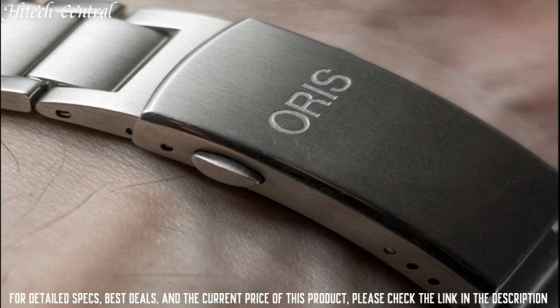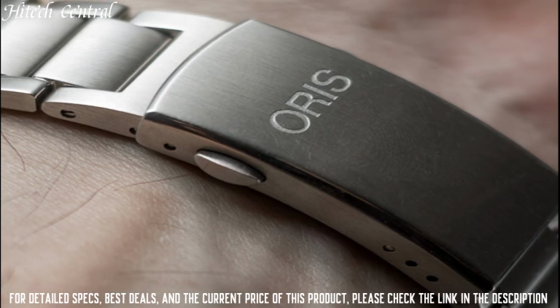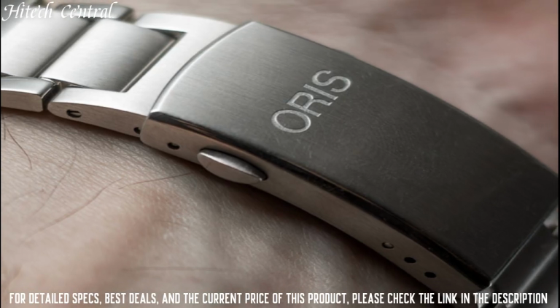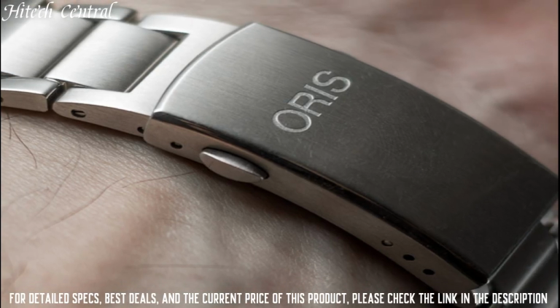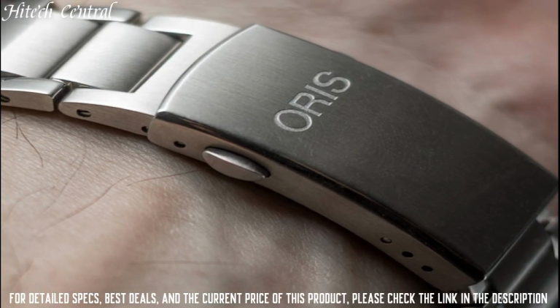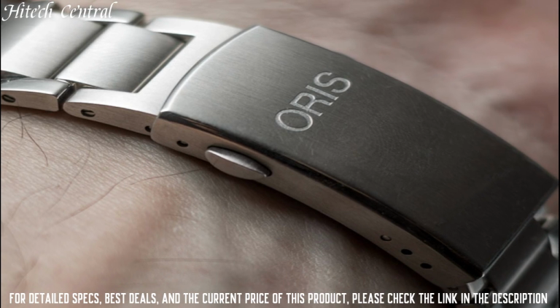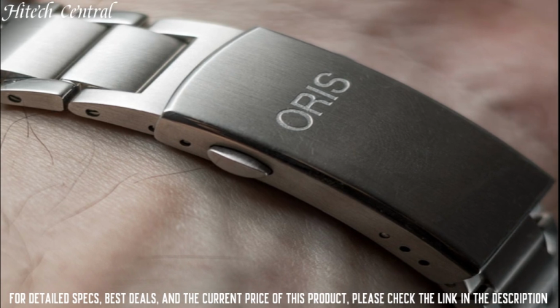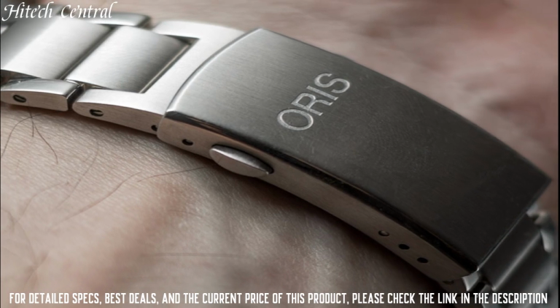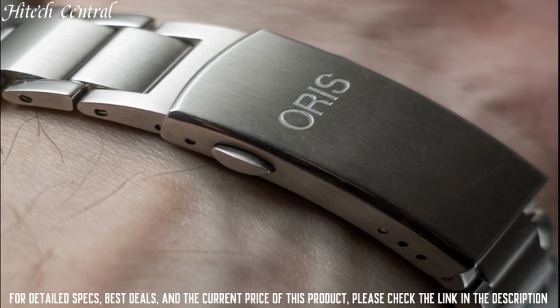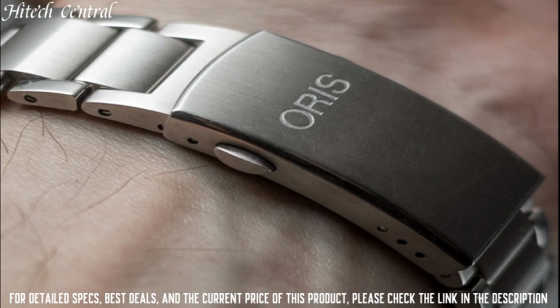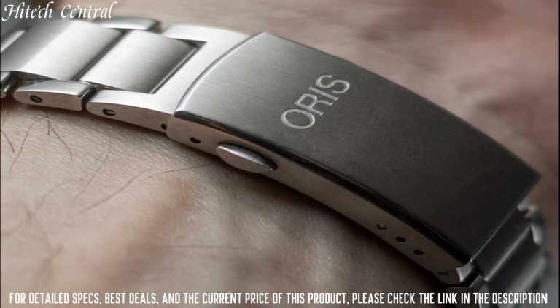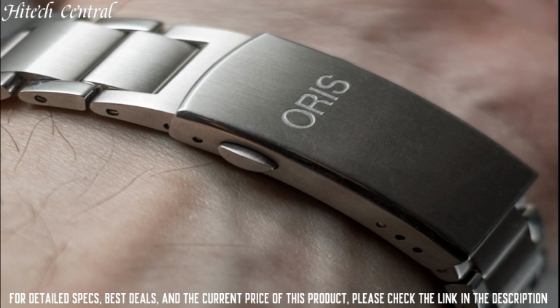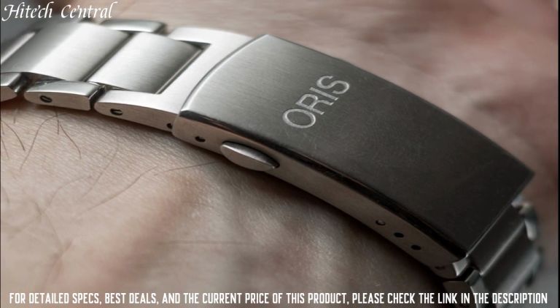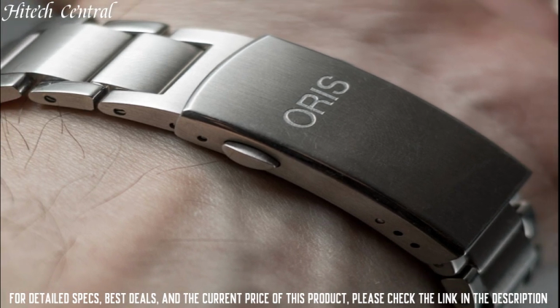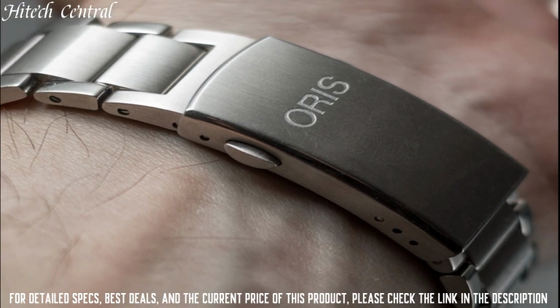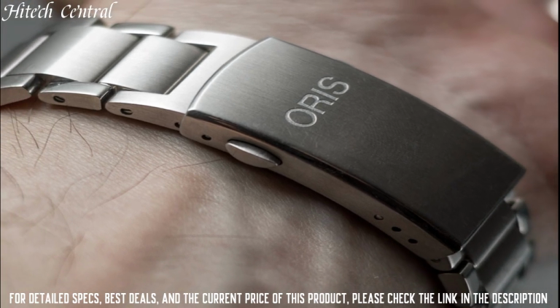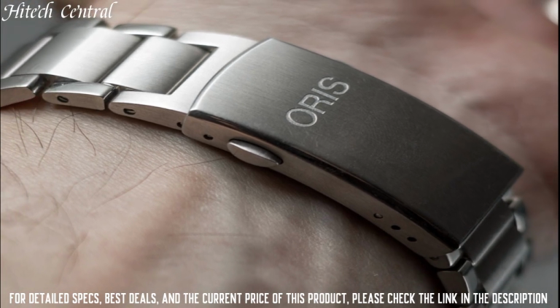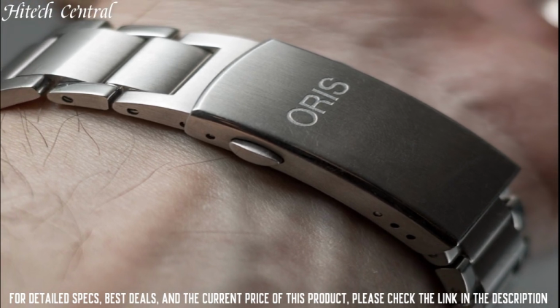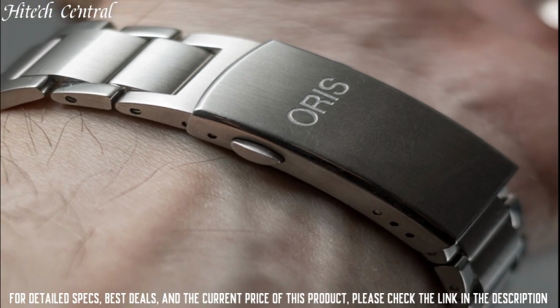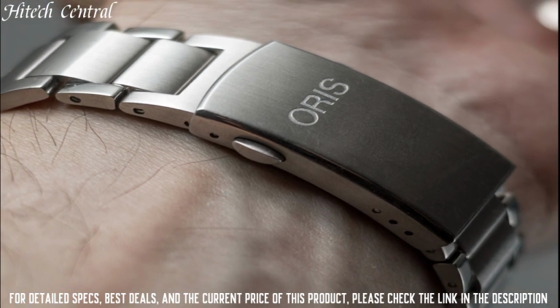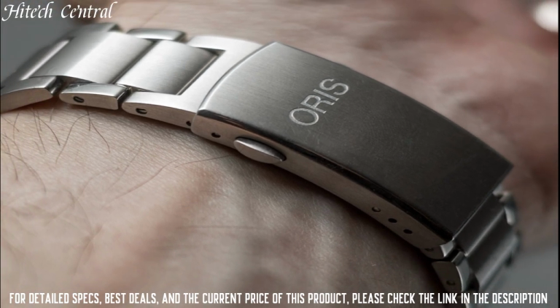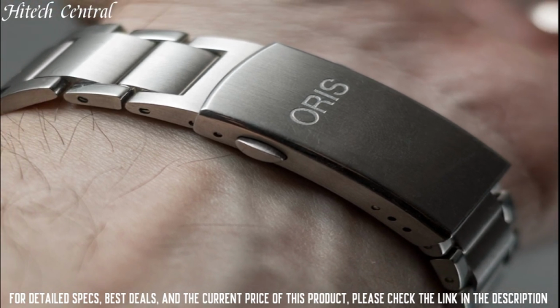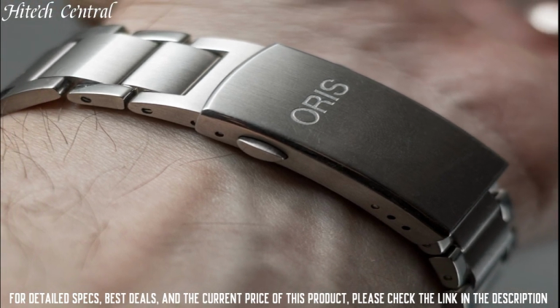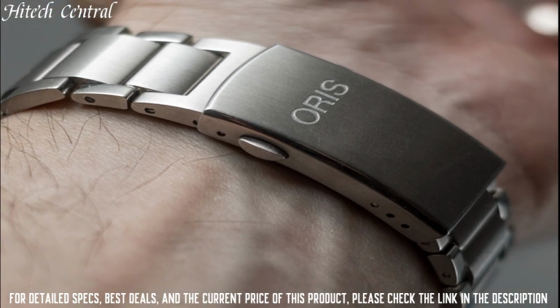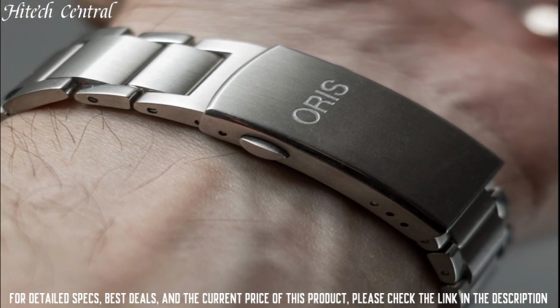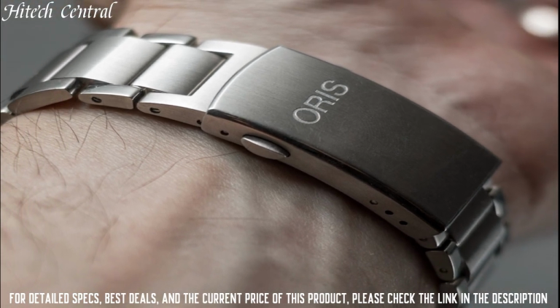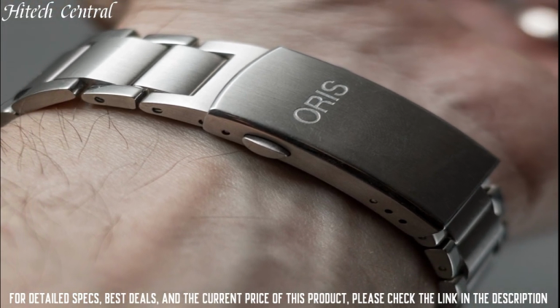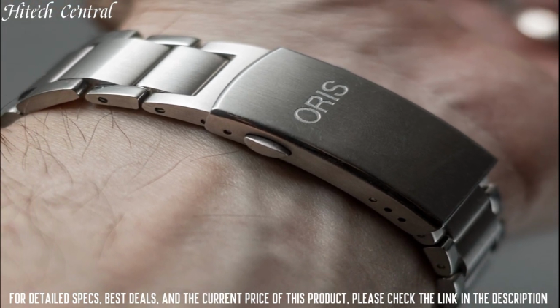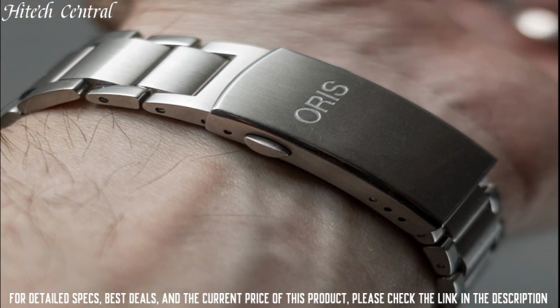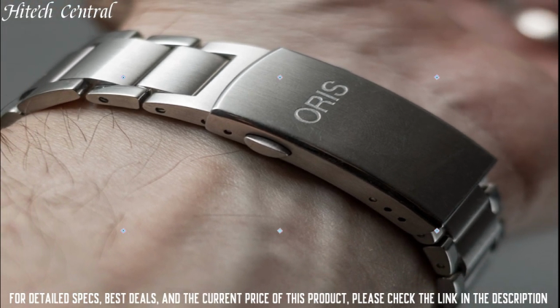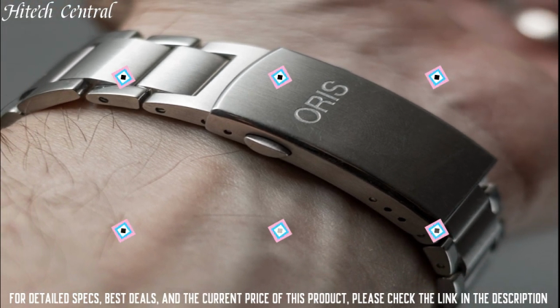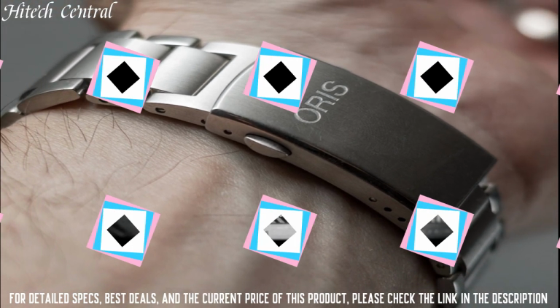Functions: date, hour, minute, second. Dress watch style.